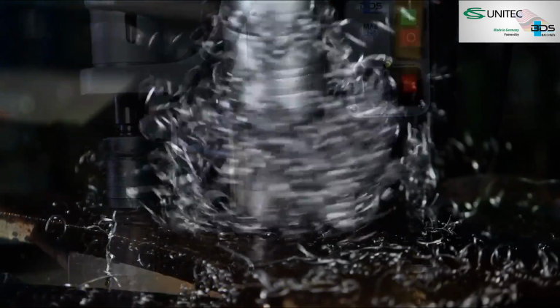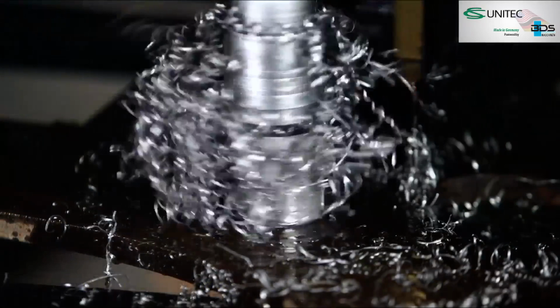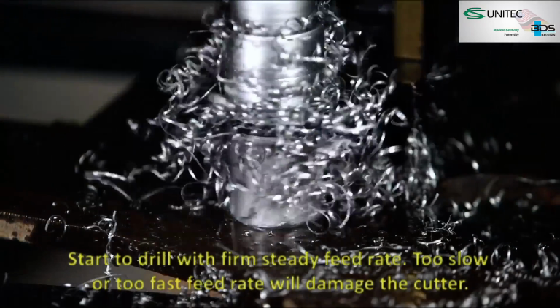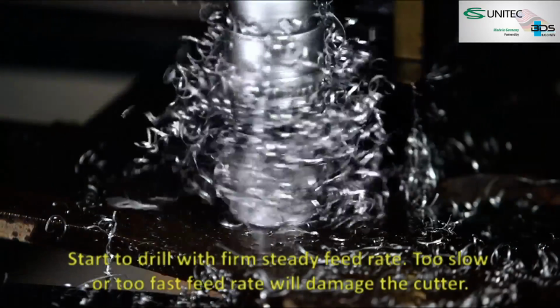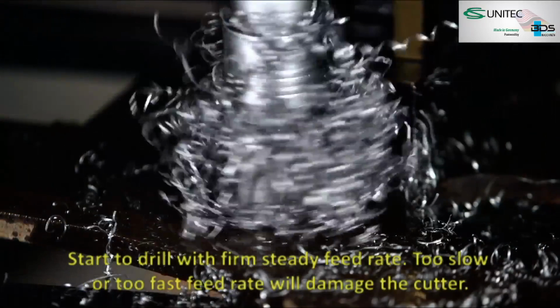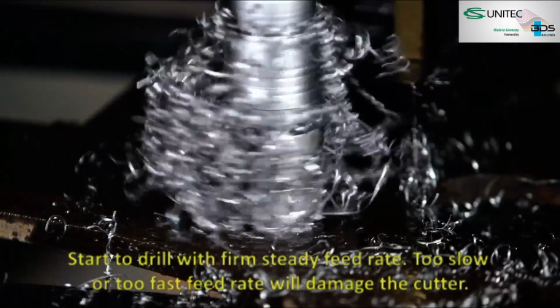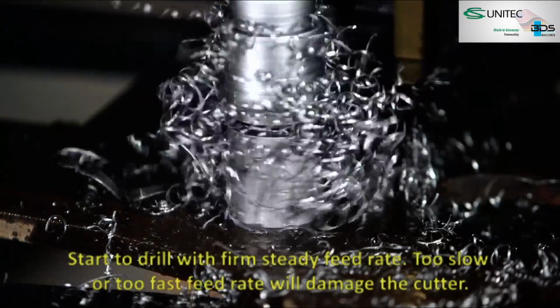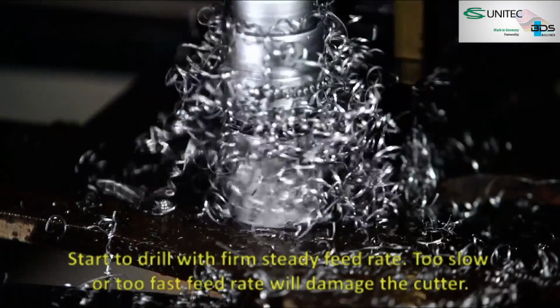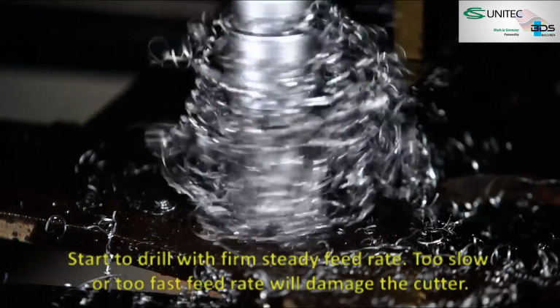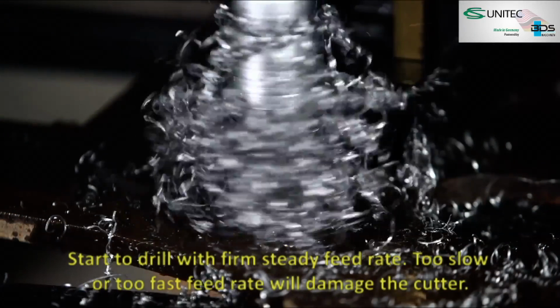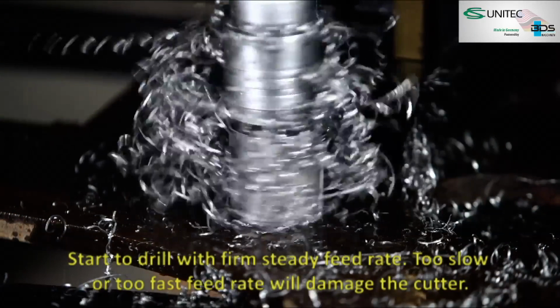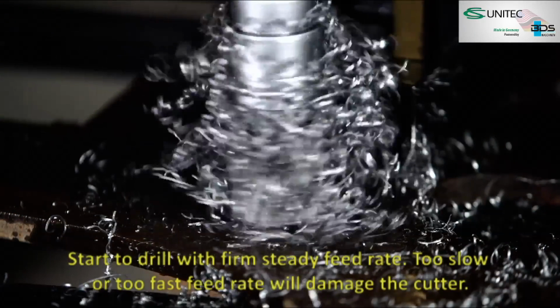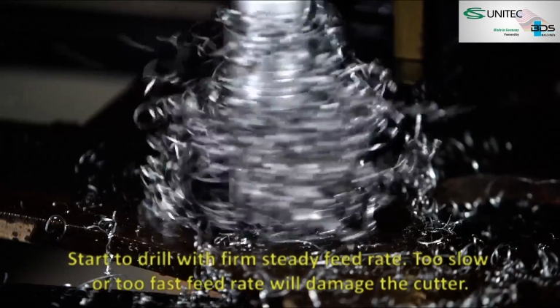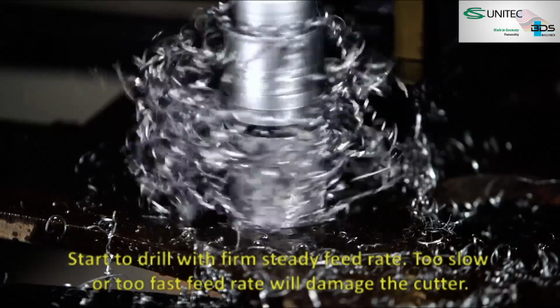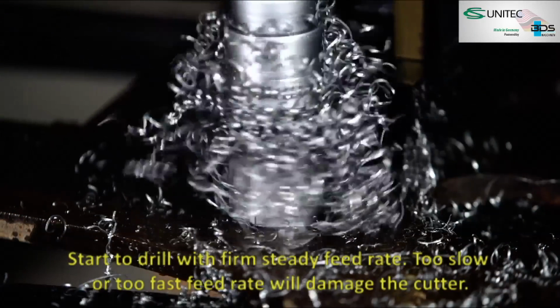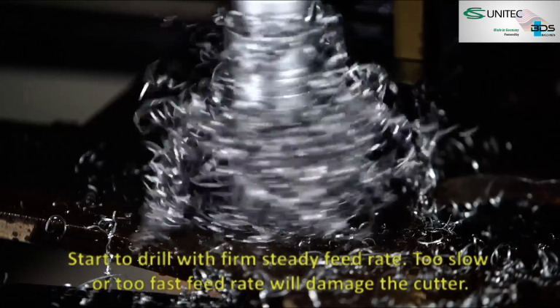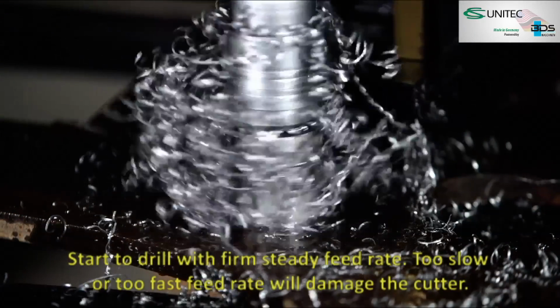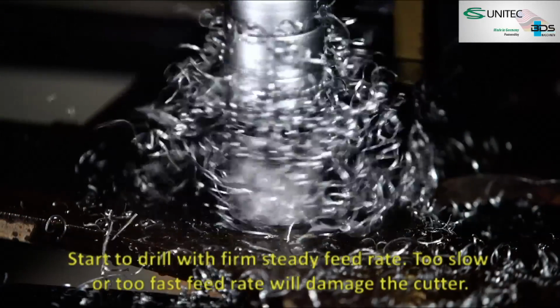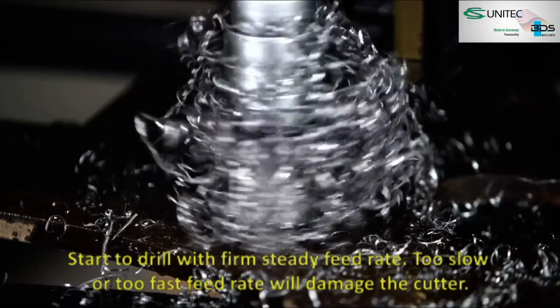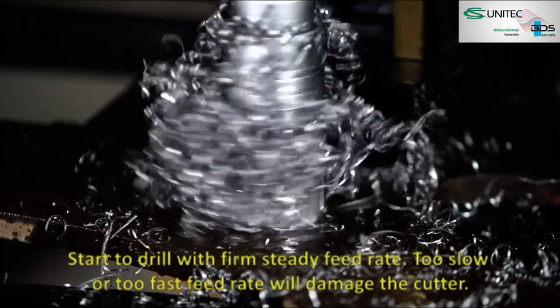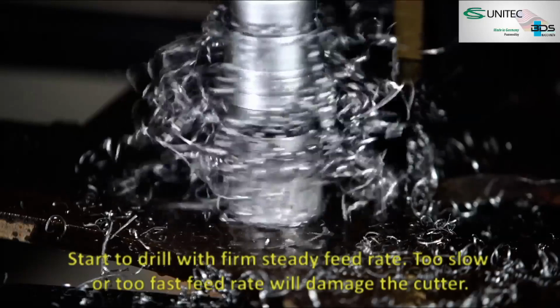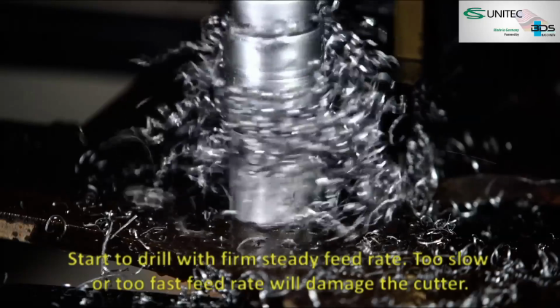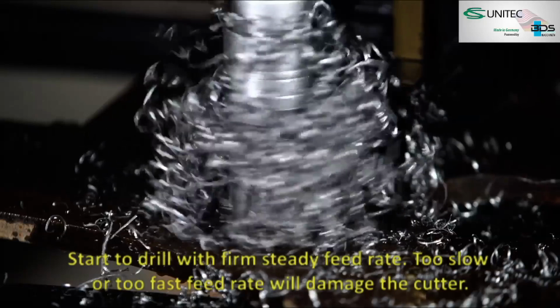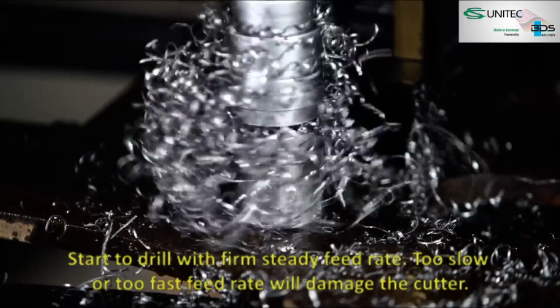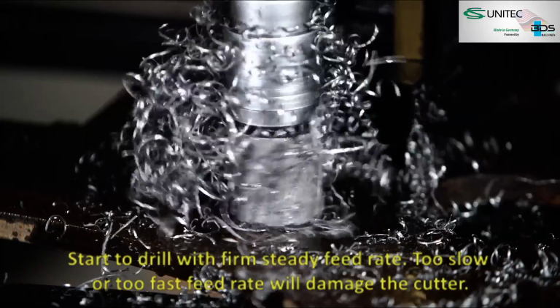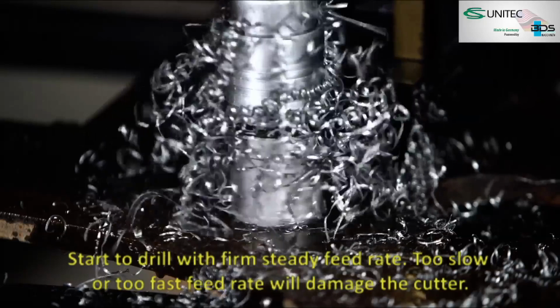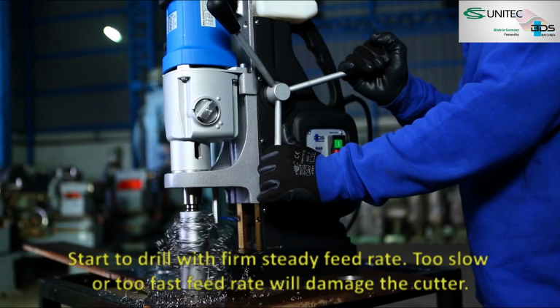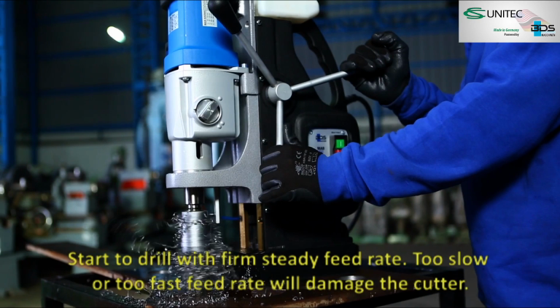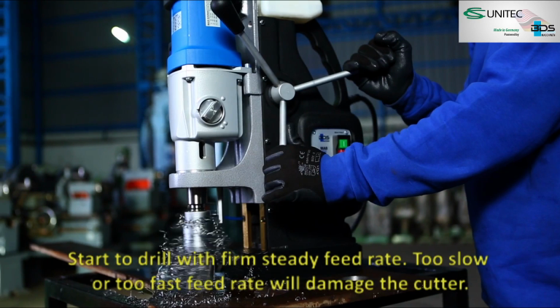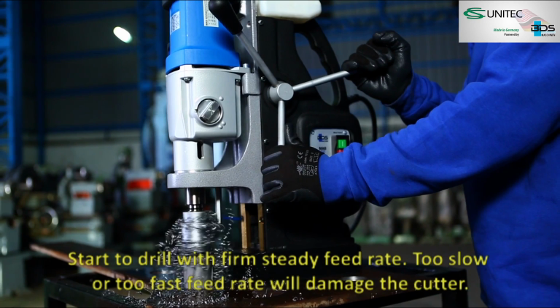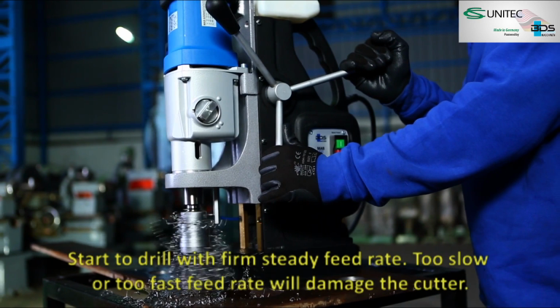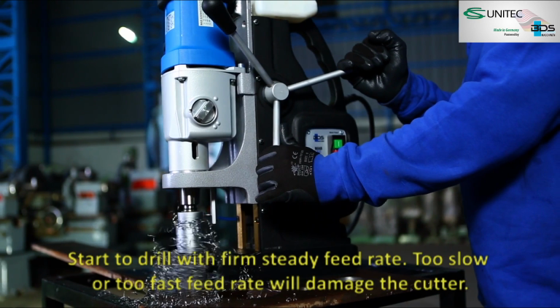Start to drill with a firm, steady feed rate. Too slow or too fast a feed rate will damage the cutter.